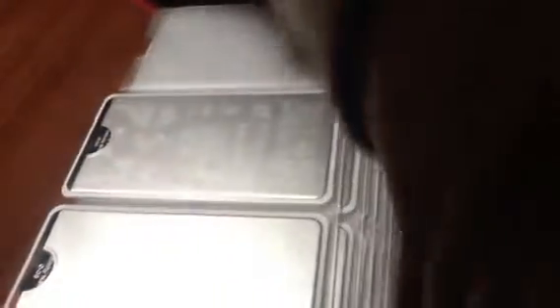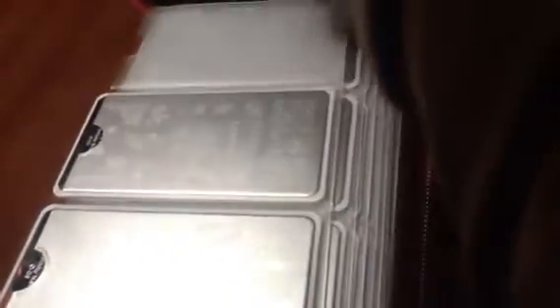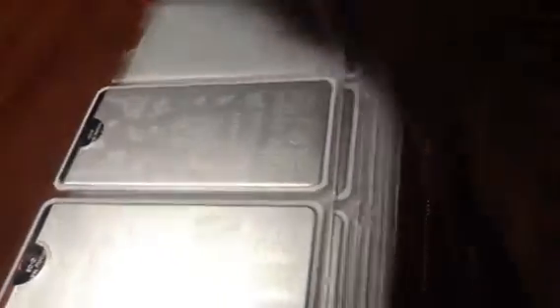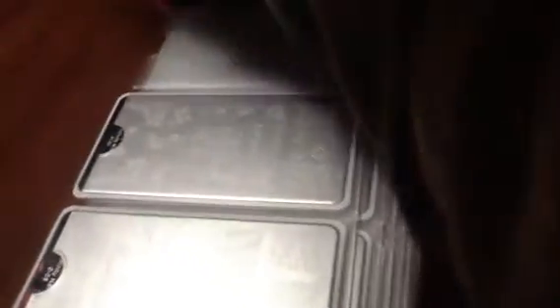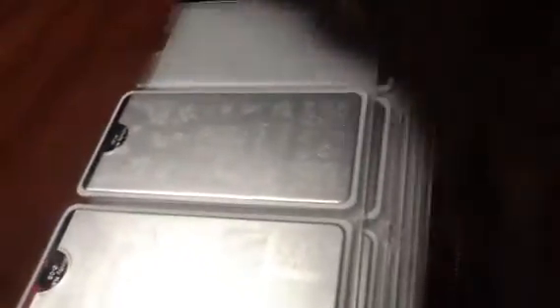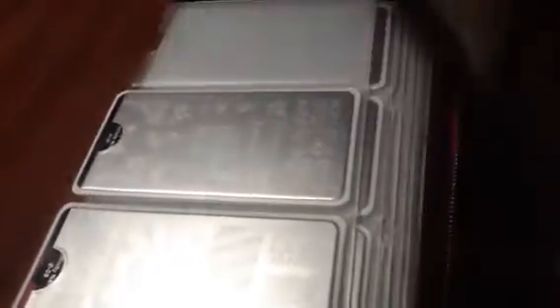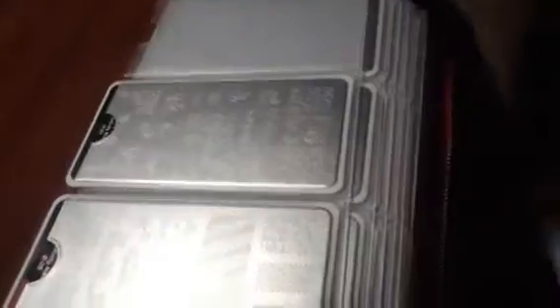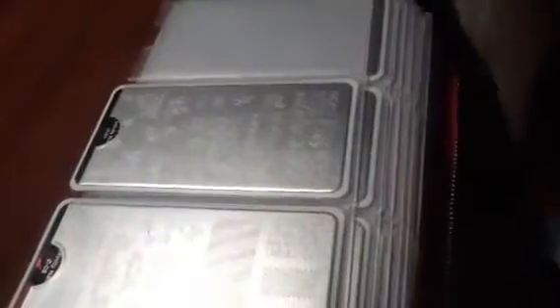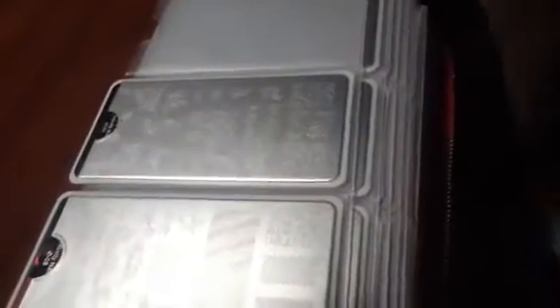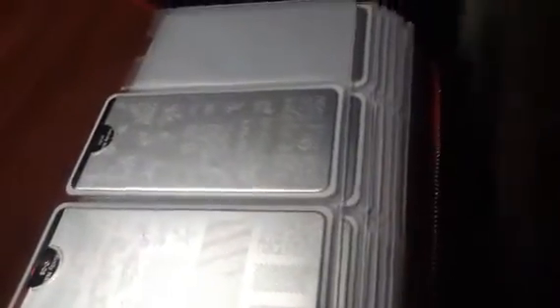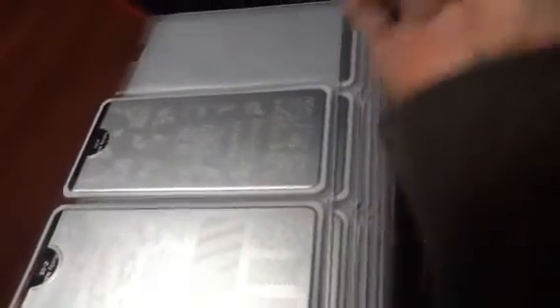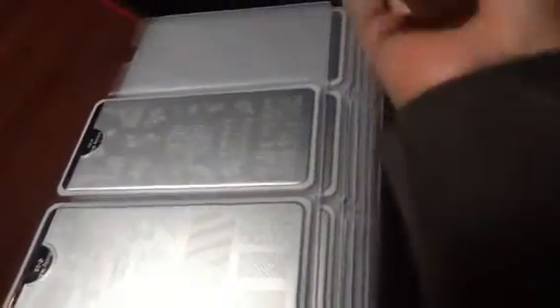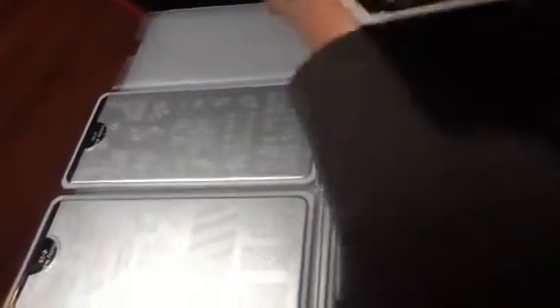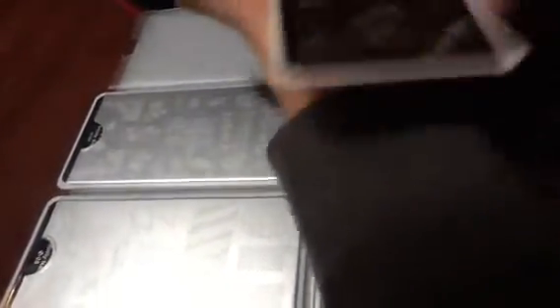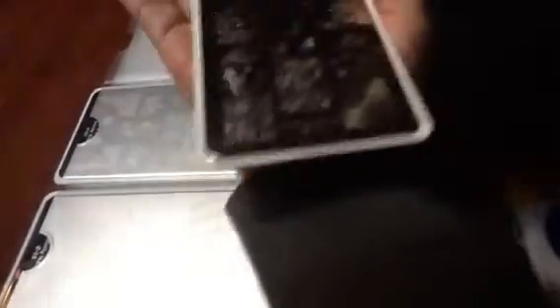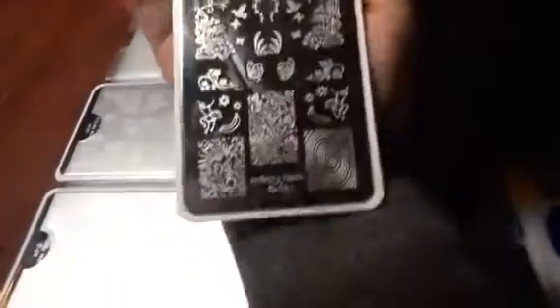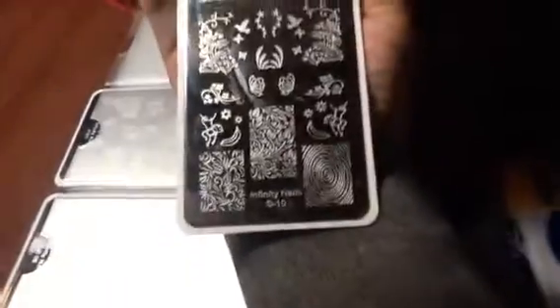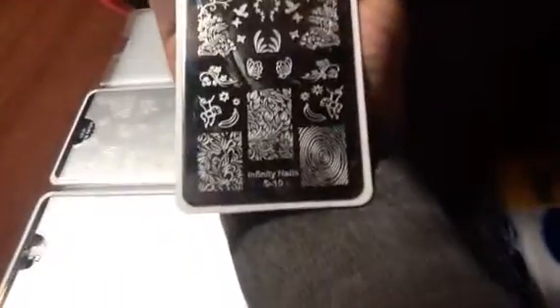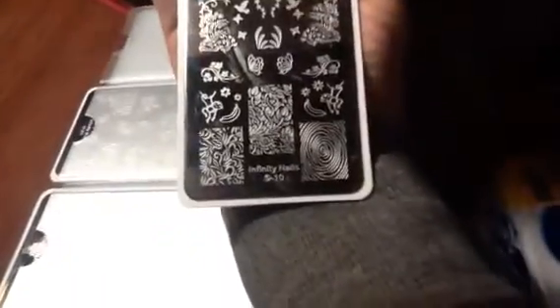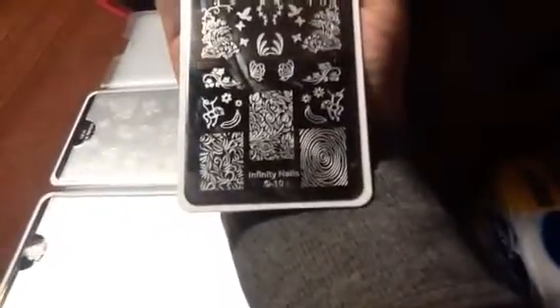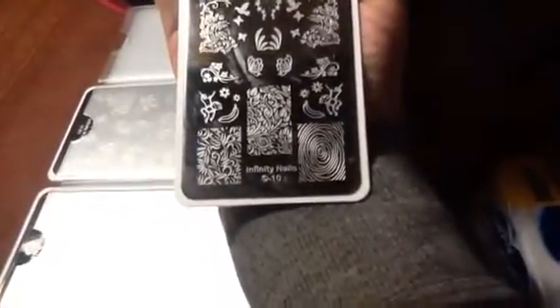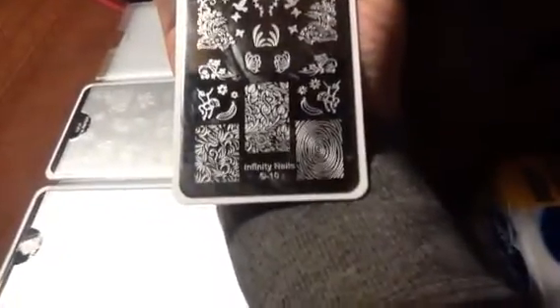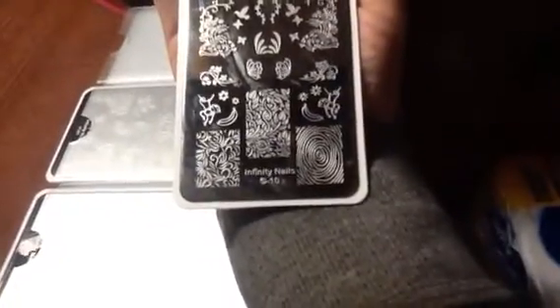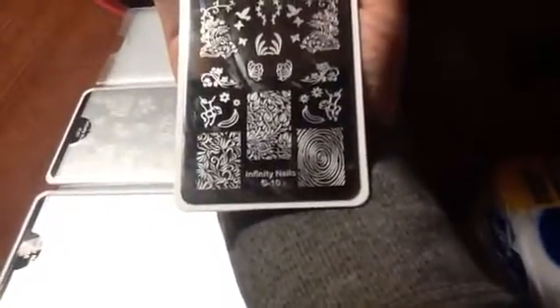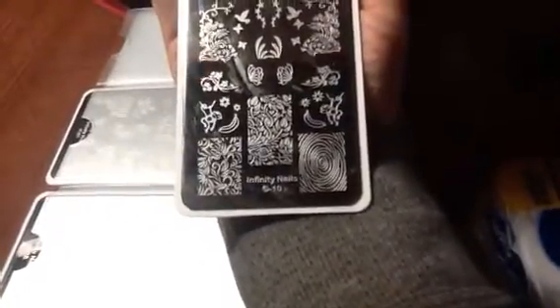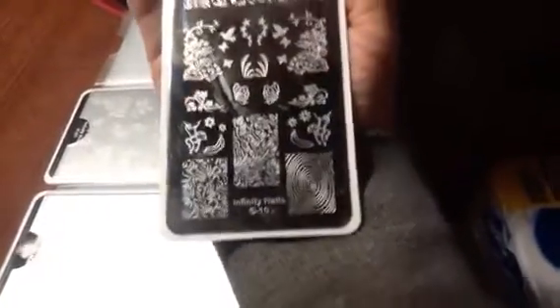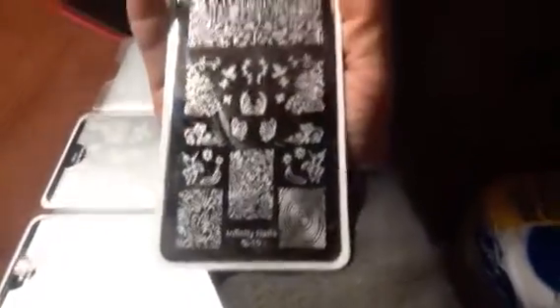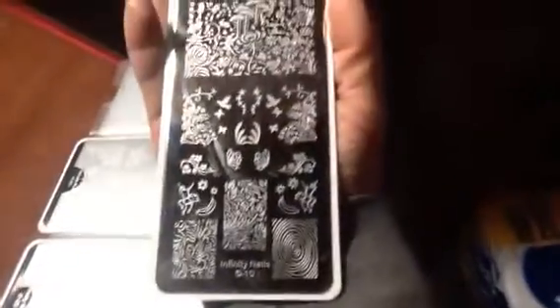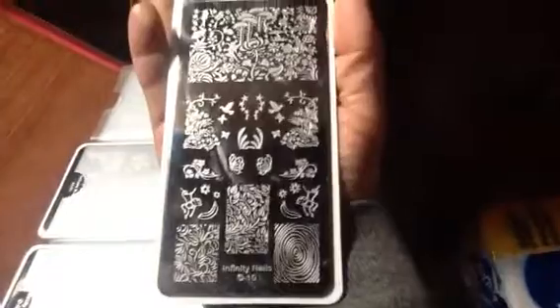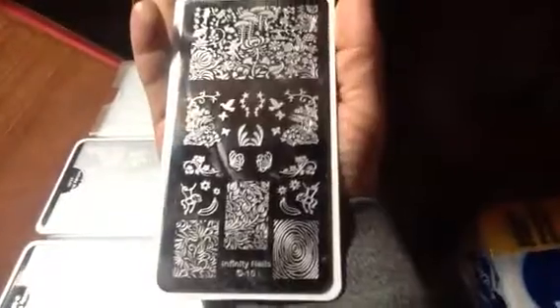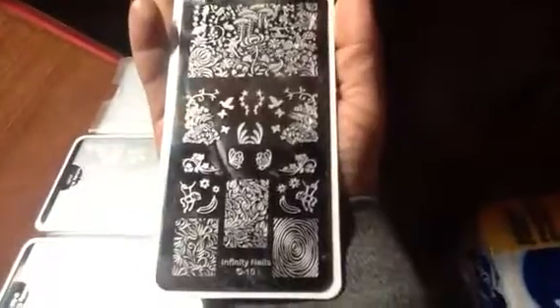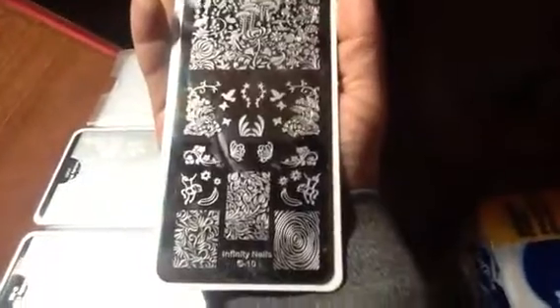They're called Infinity Plates and my manicure that I did was this one, number 10, and I love it.